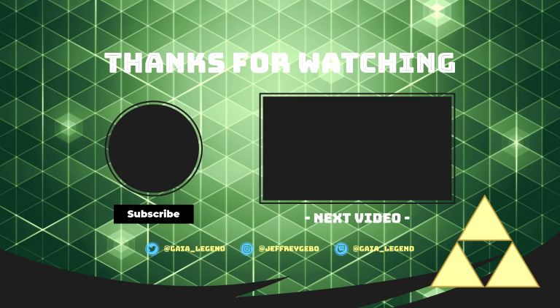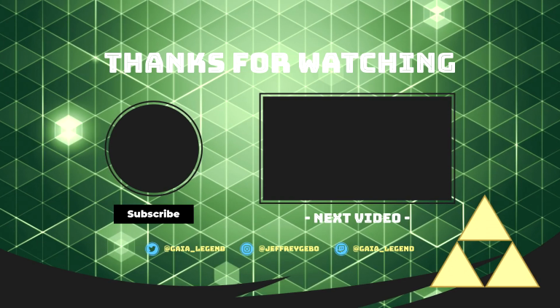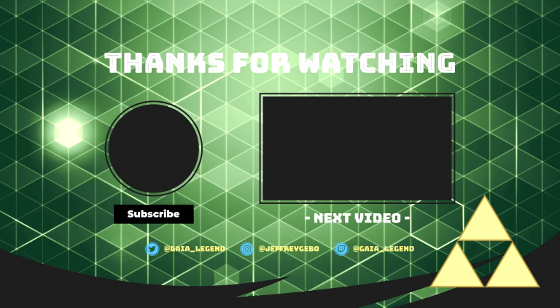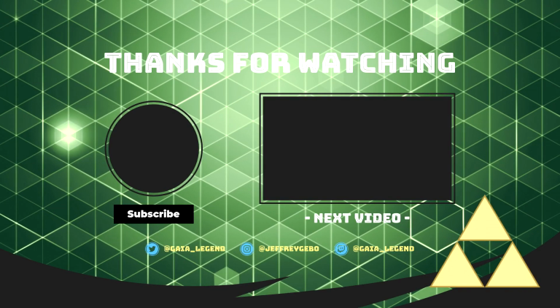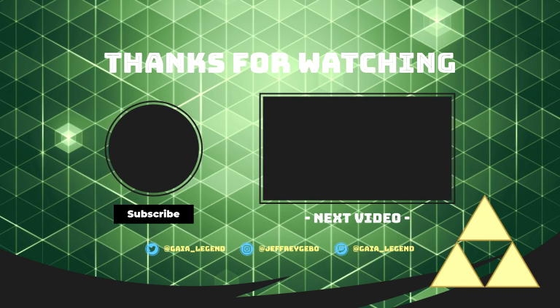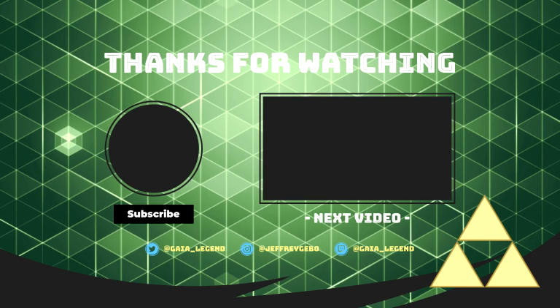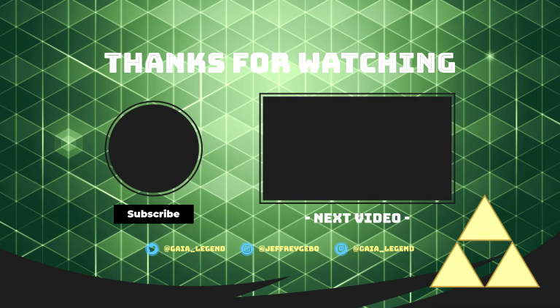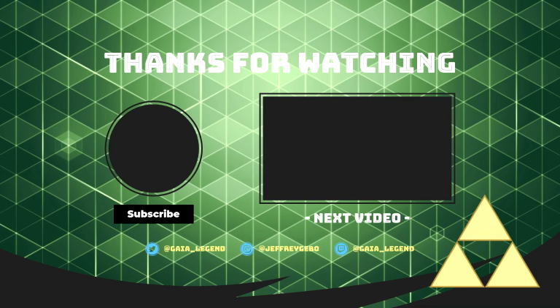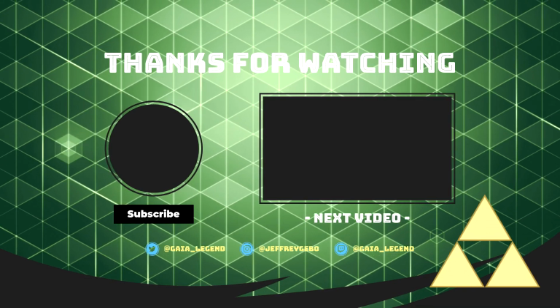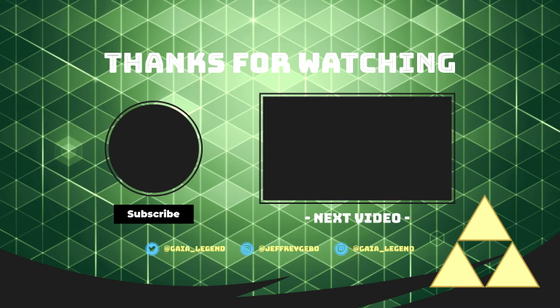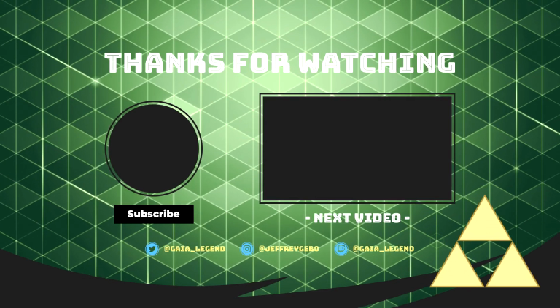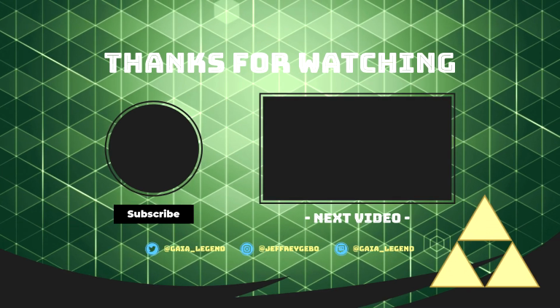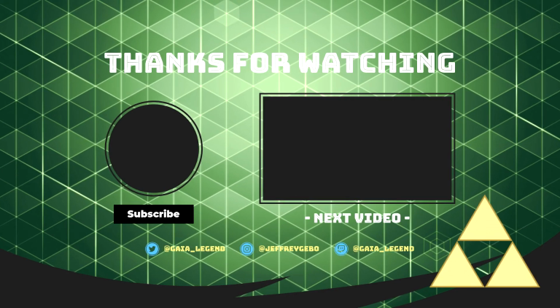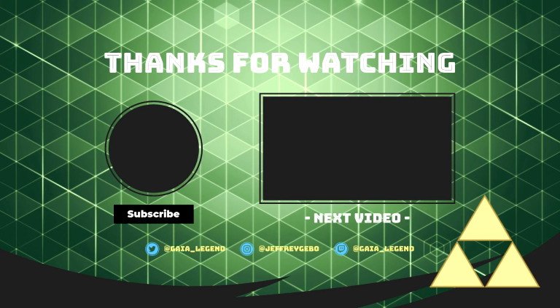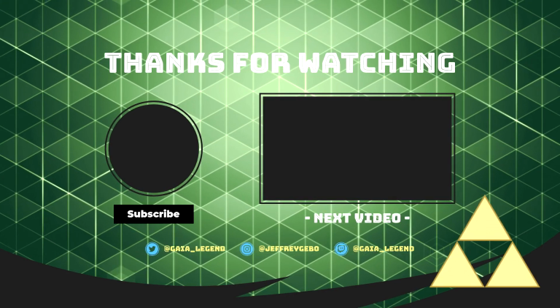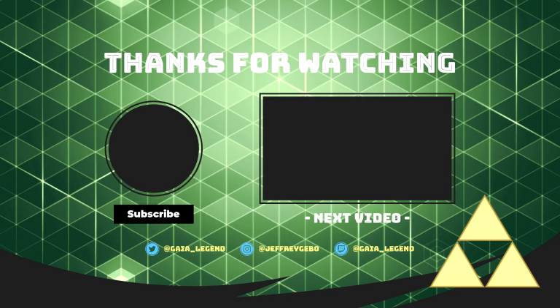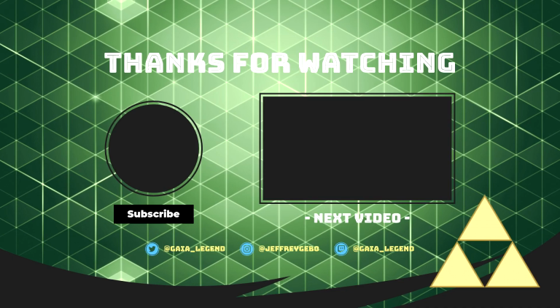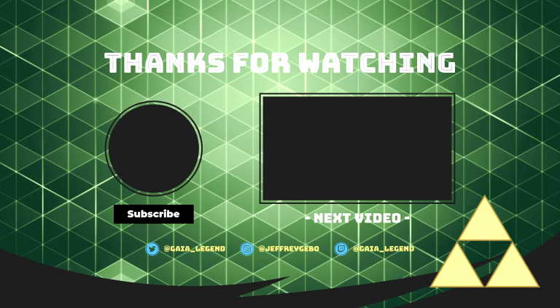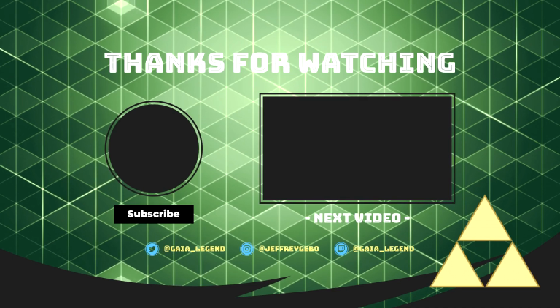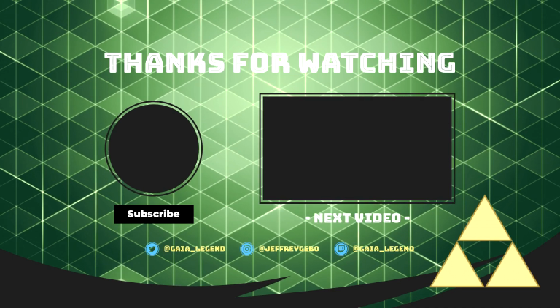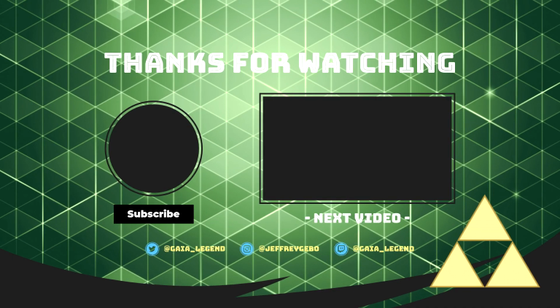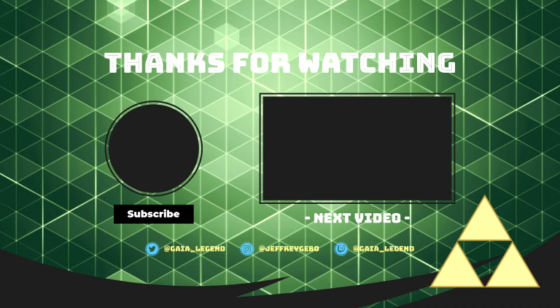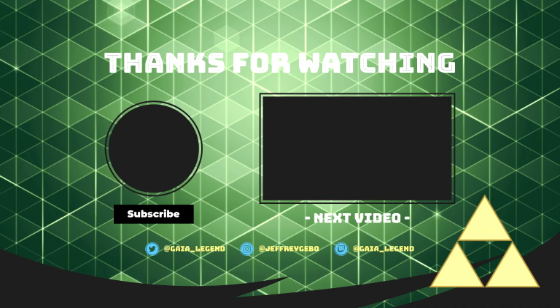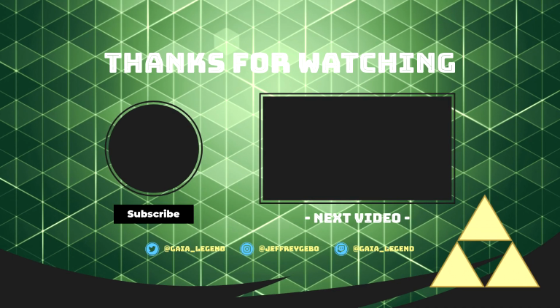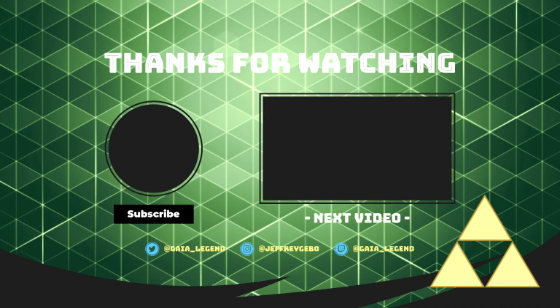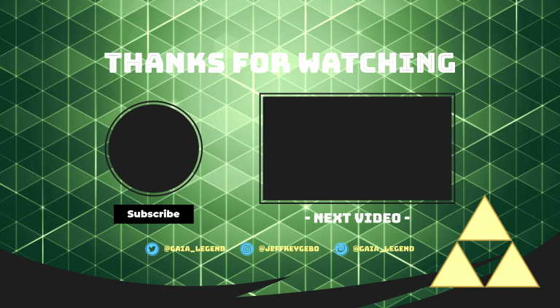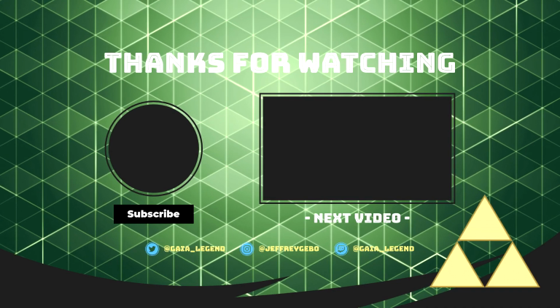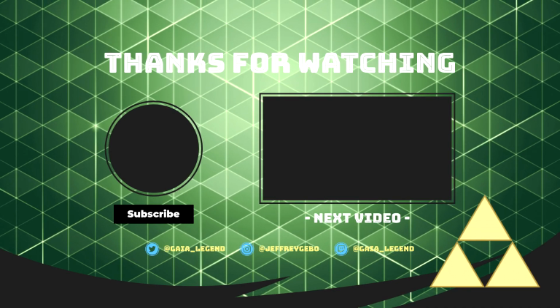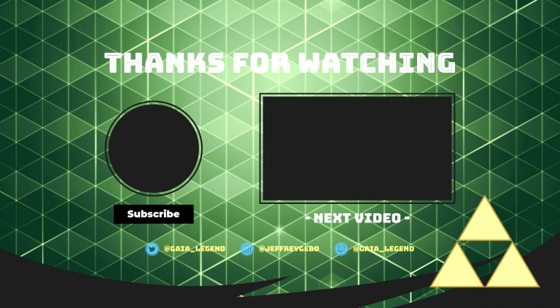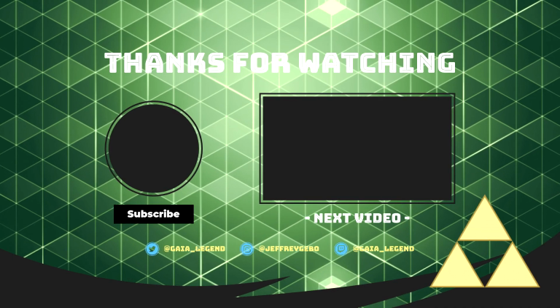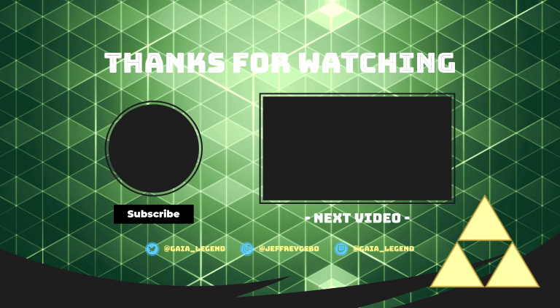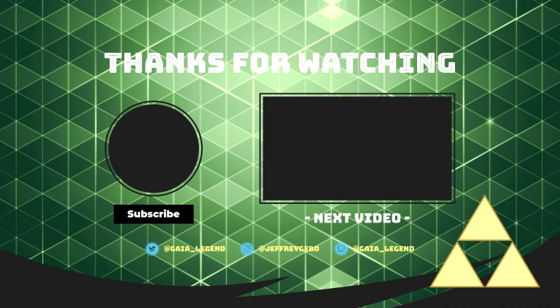Hello subscribers, thank you all for watching. I hope you enjoyed the video and I'll see you in the next video.